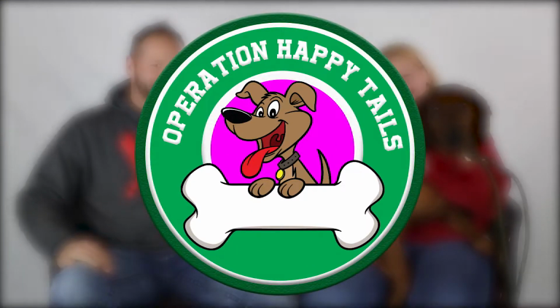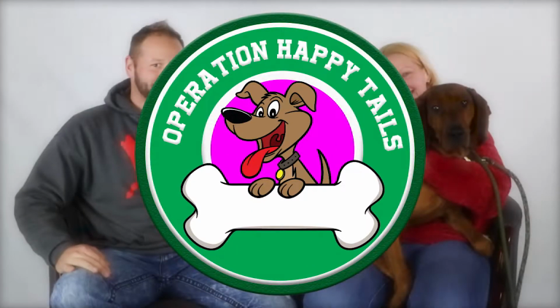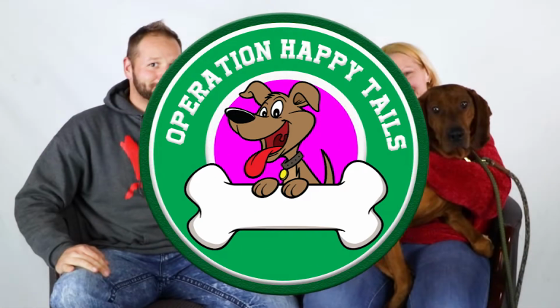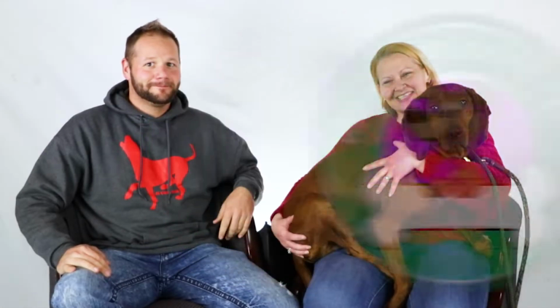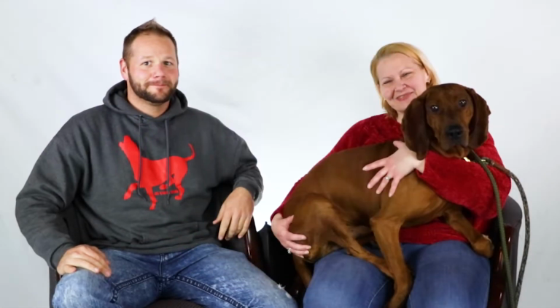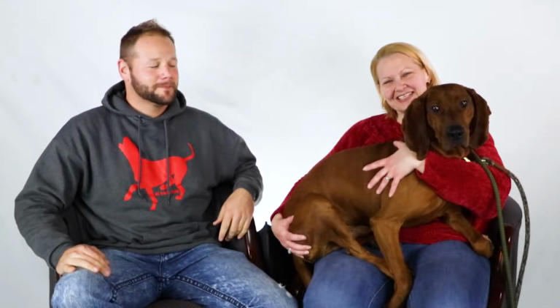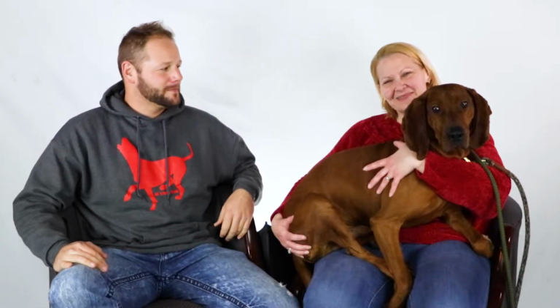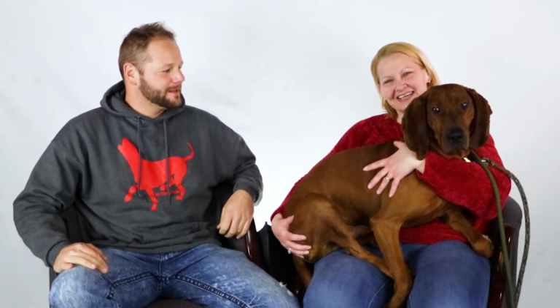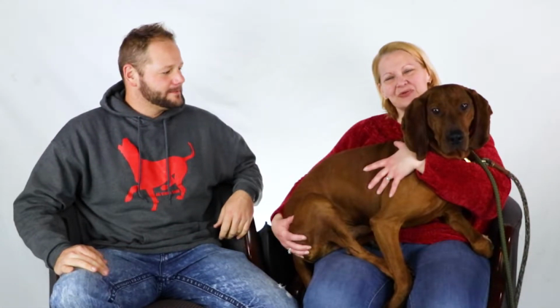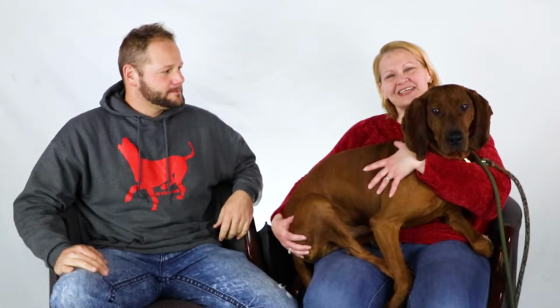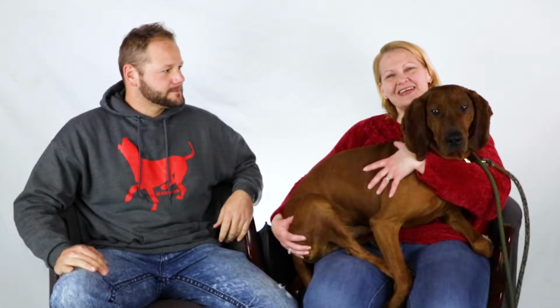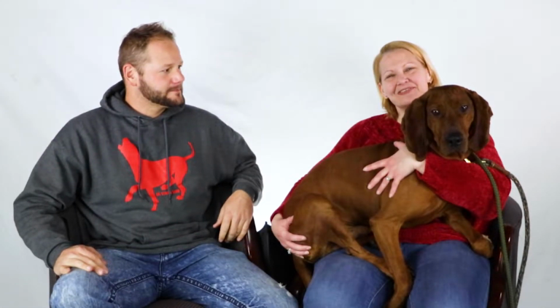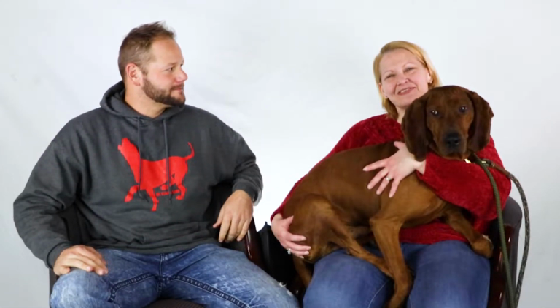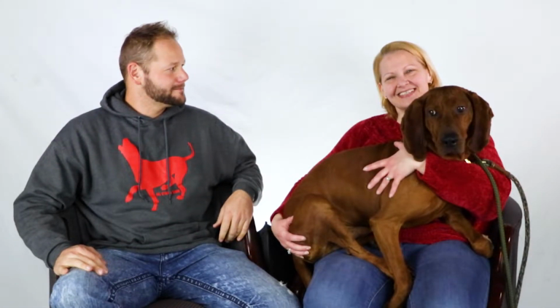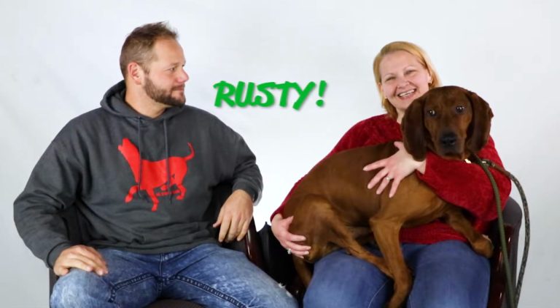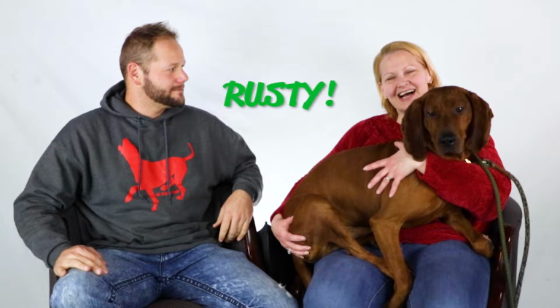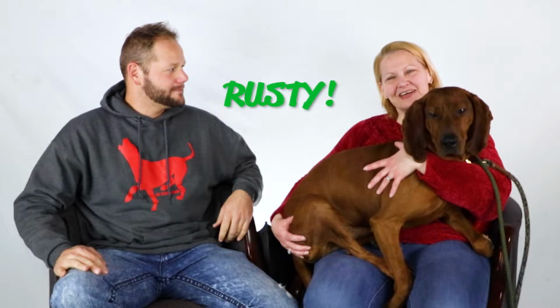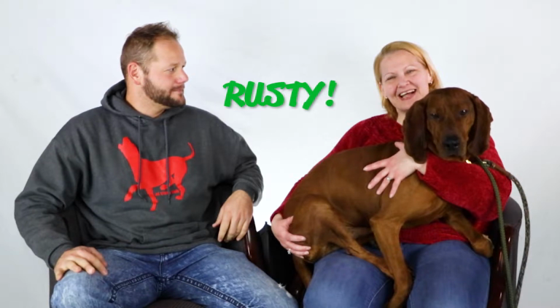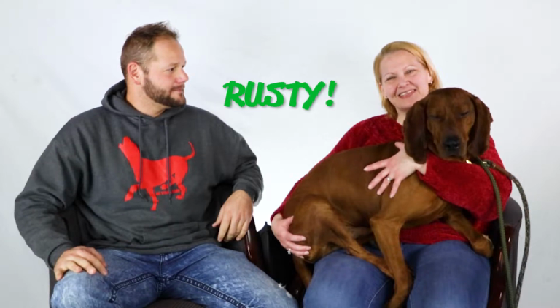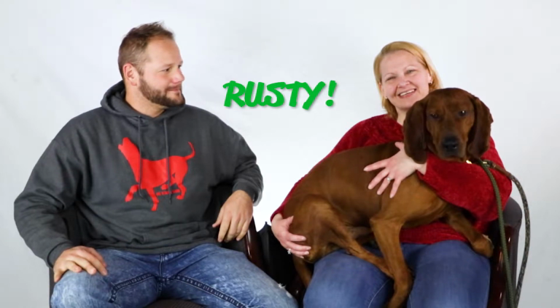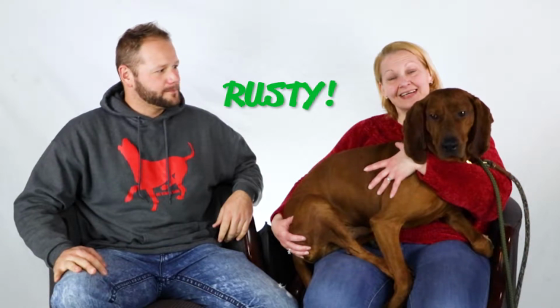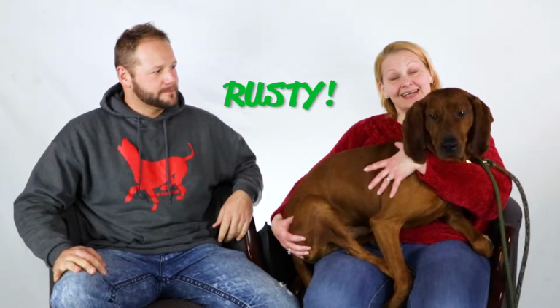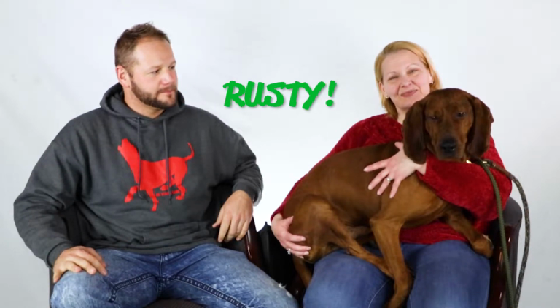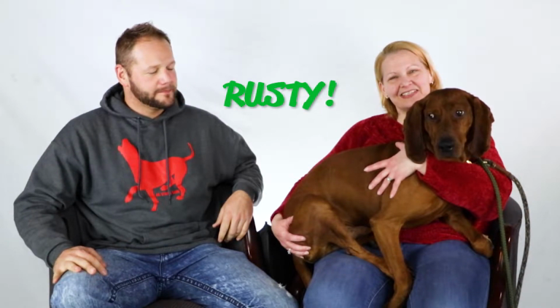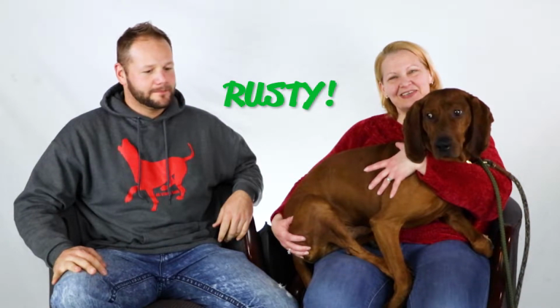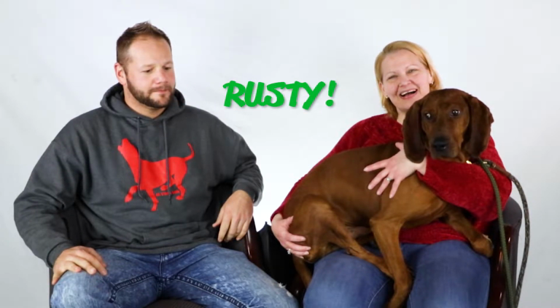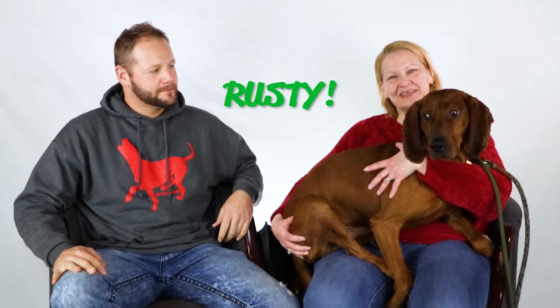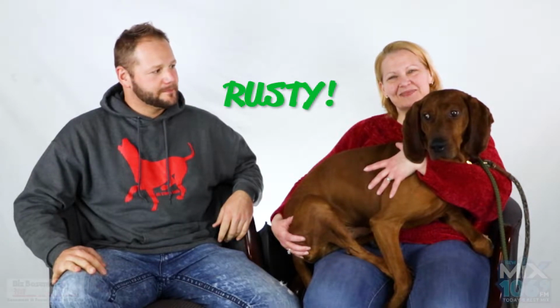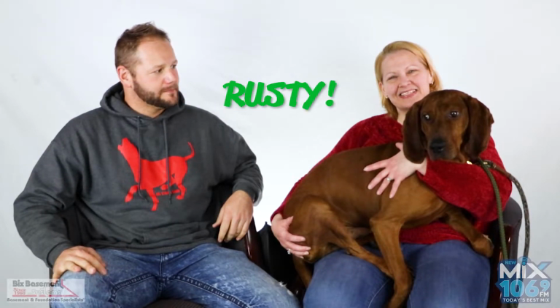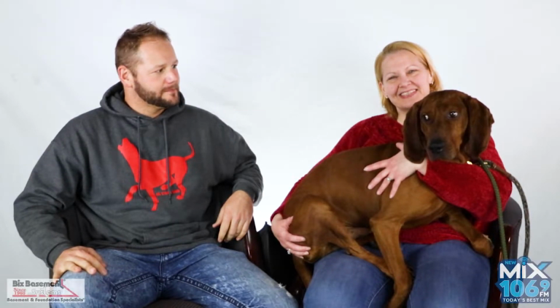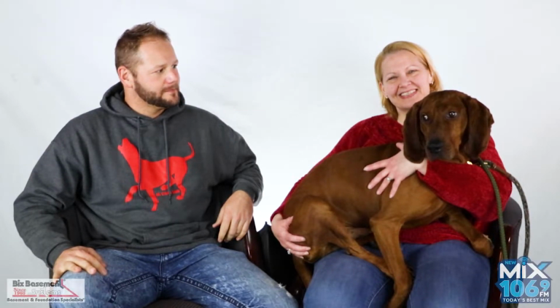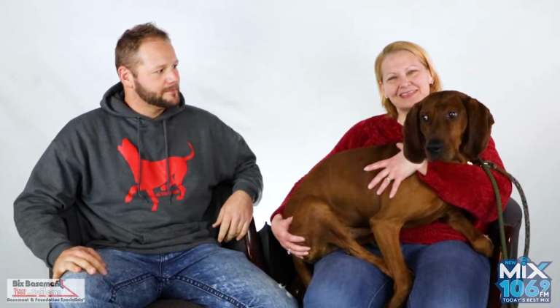In this edition of Operation Happy Tails, we're gonna meet Rusty. Operation Happy Tails is brought to you by Bix Basement Systems.